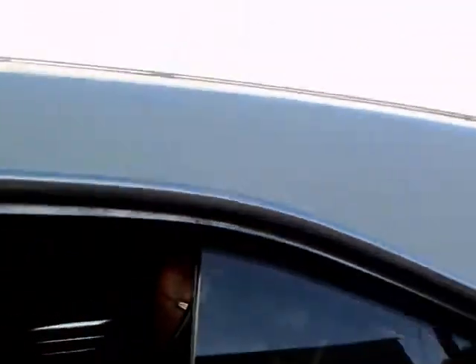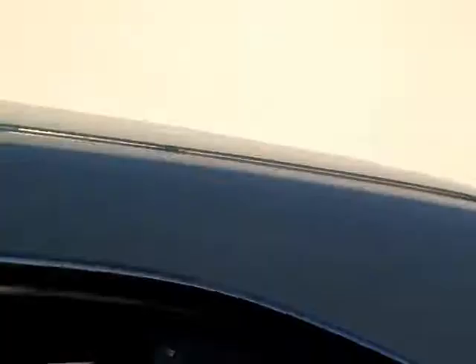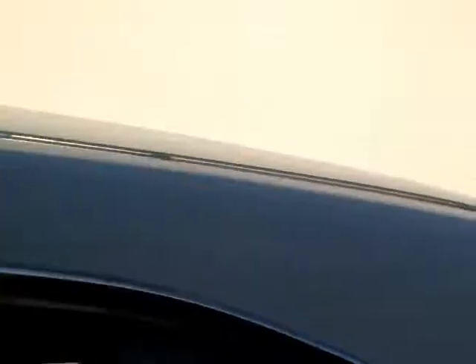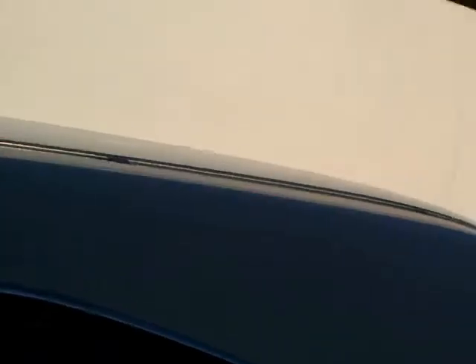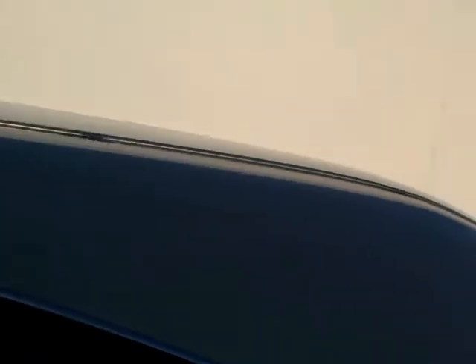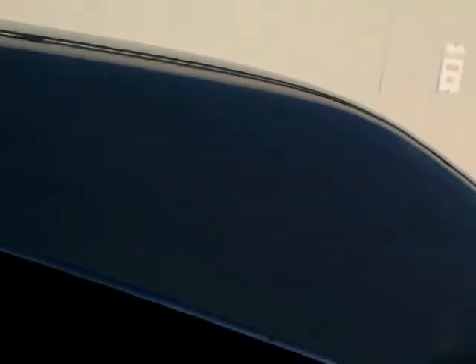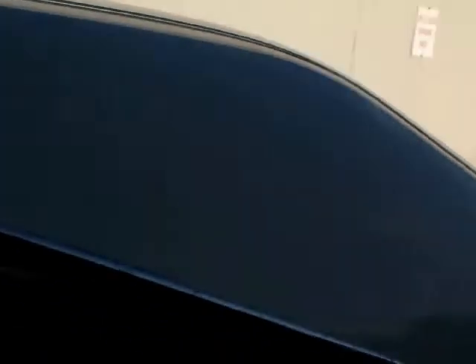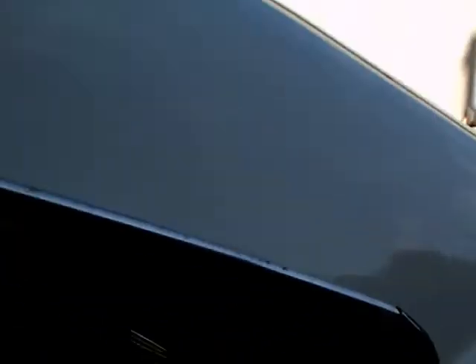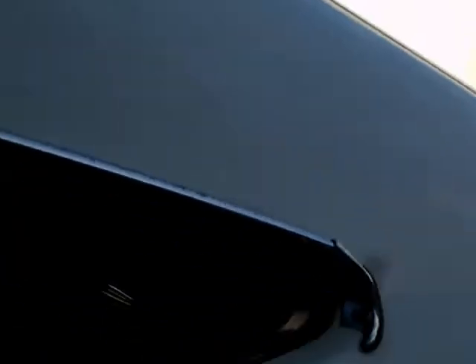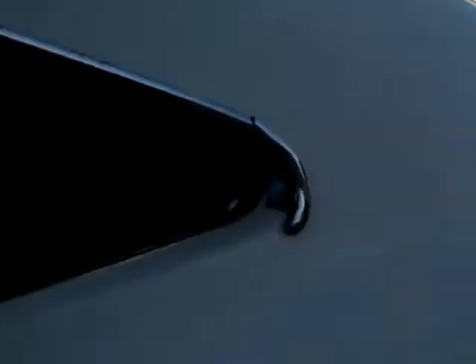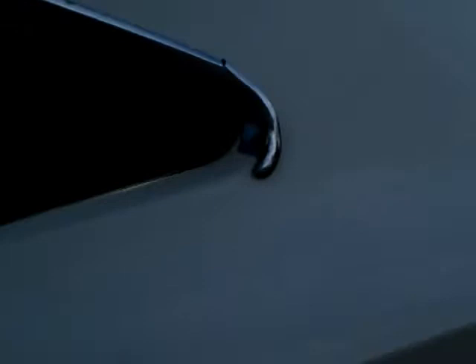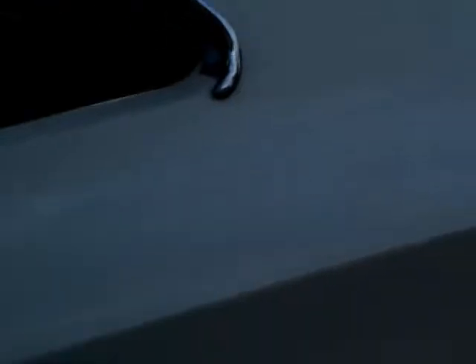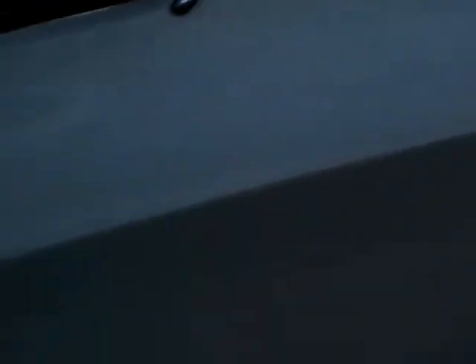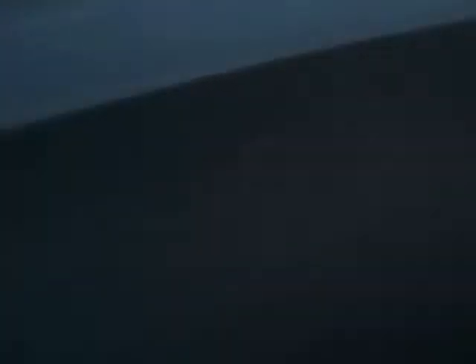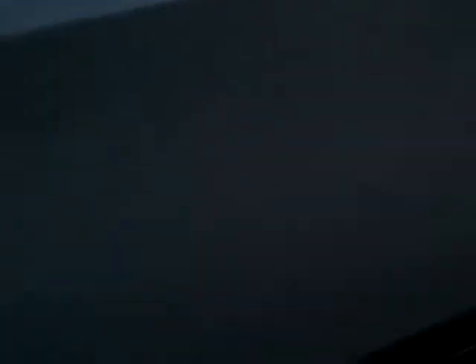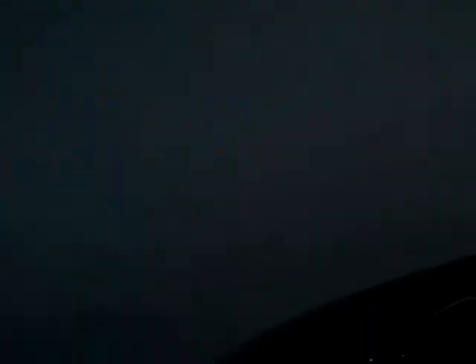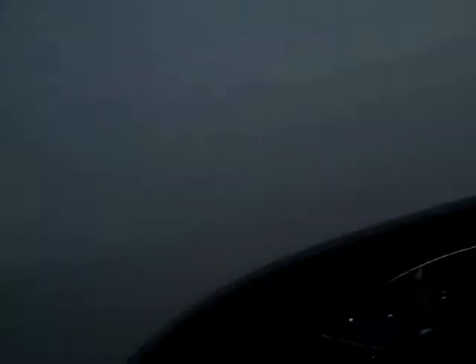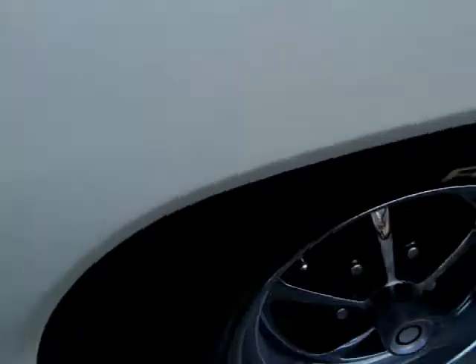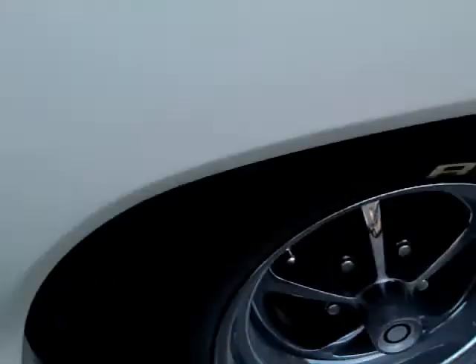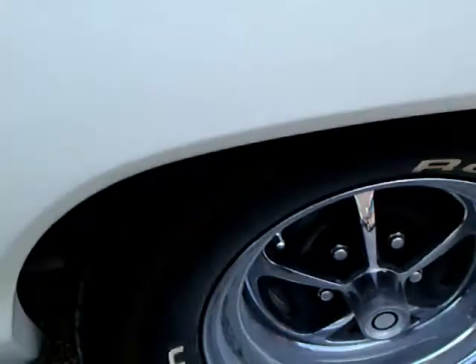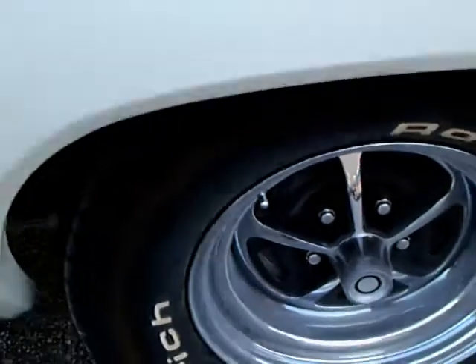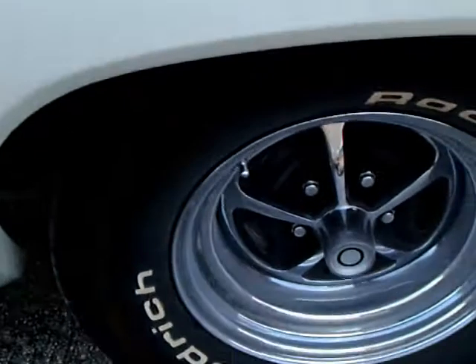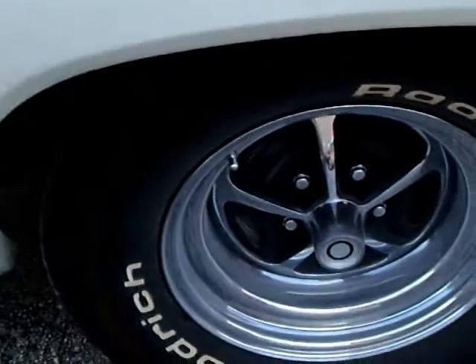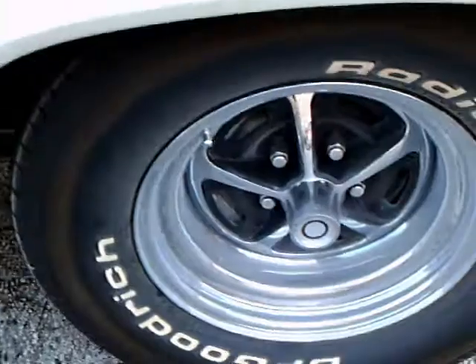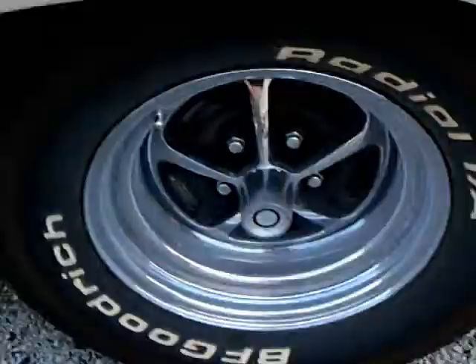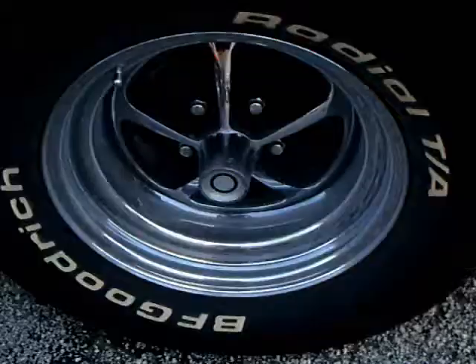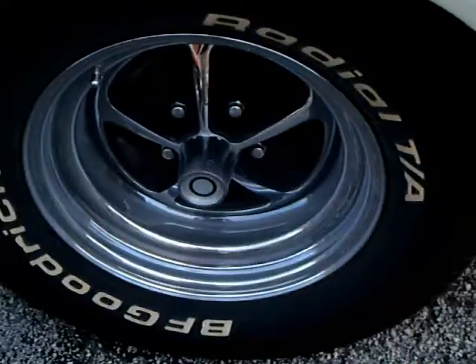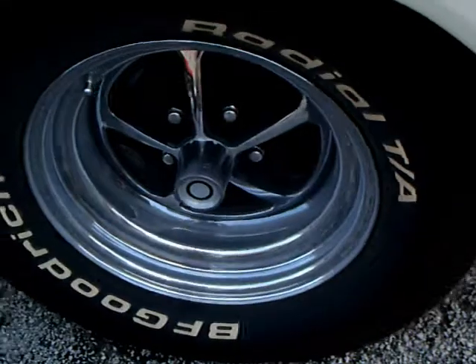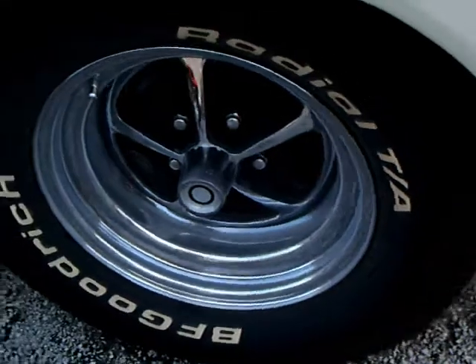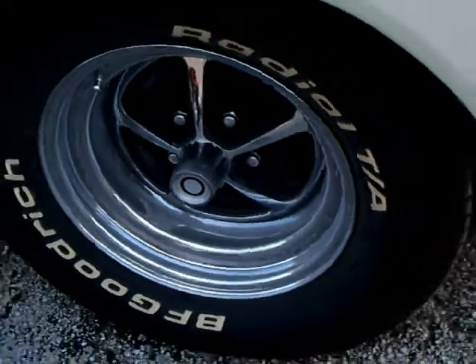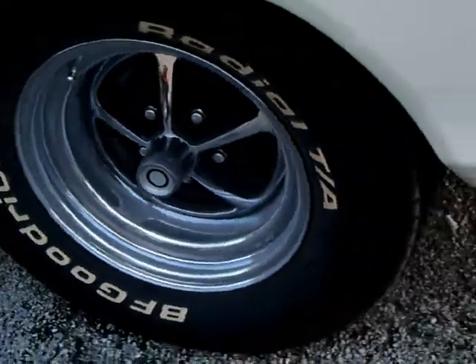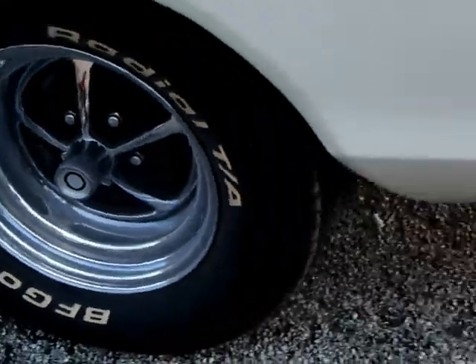That was the first year for headrests — I remember, I had a '68 Coronet.